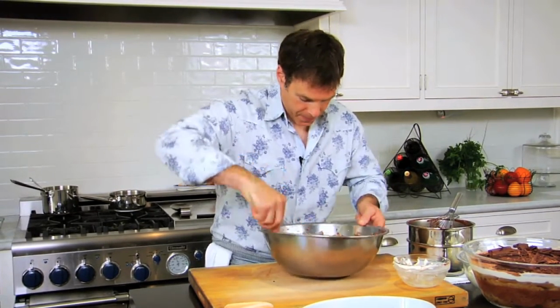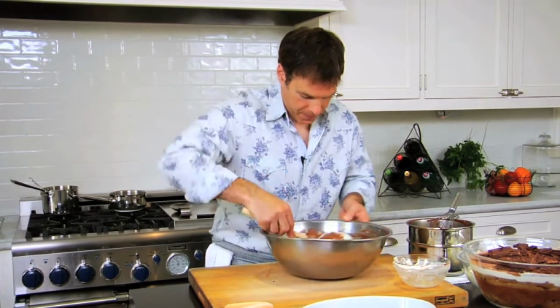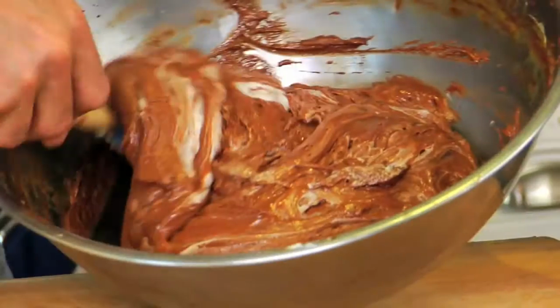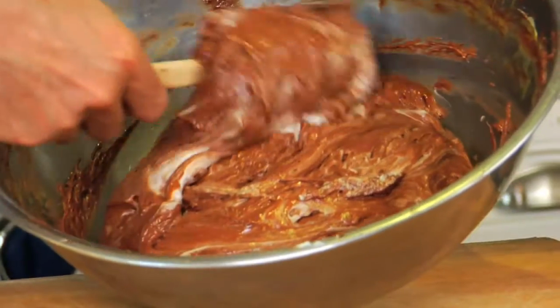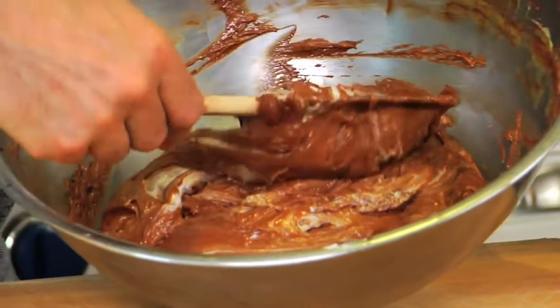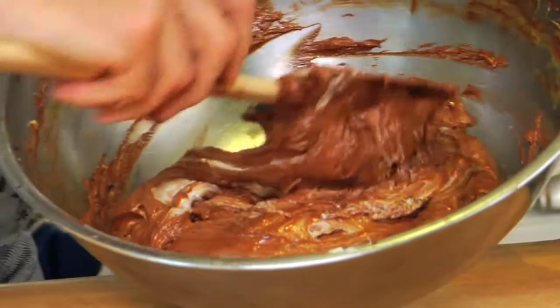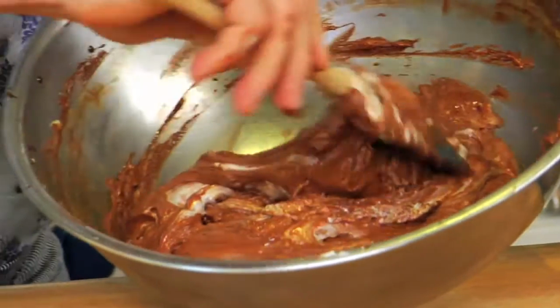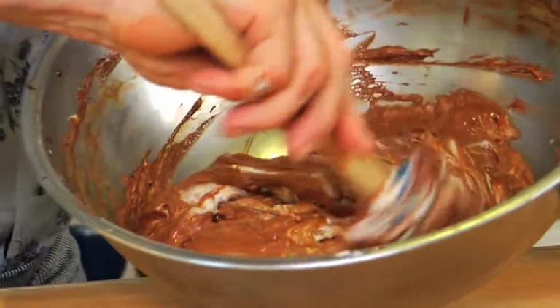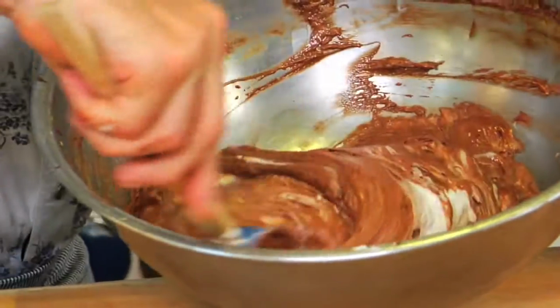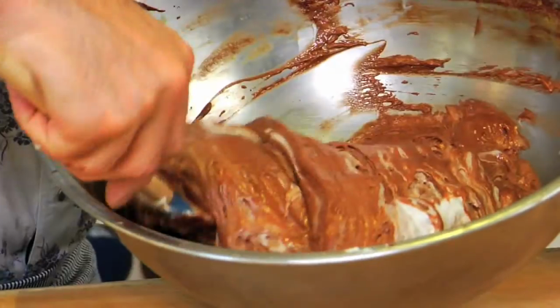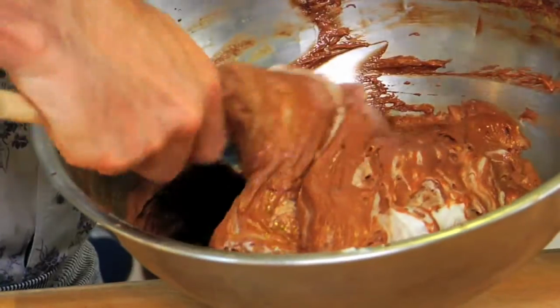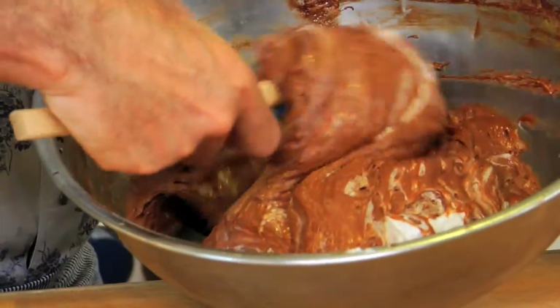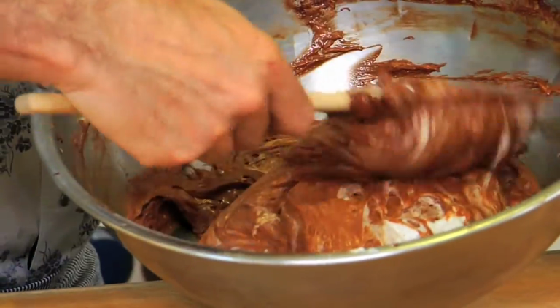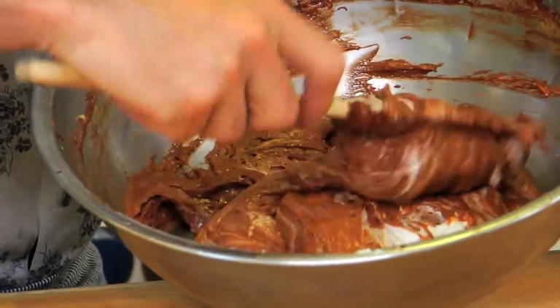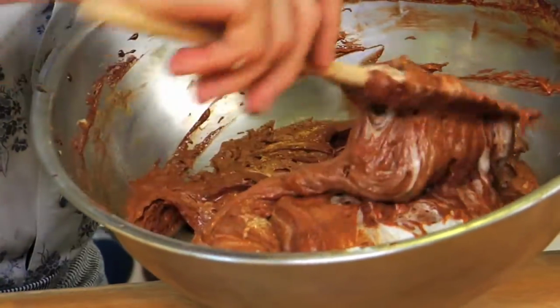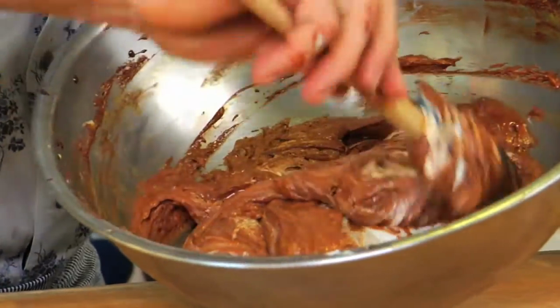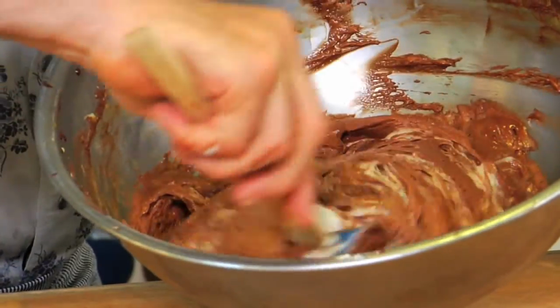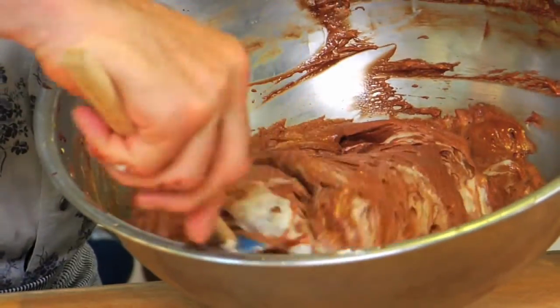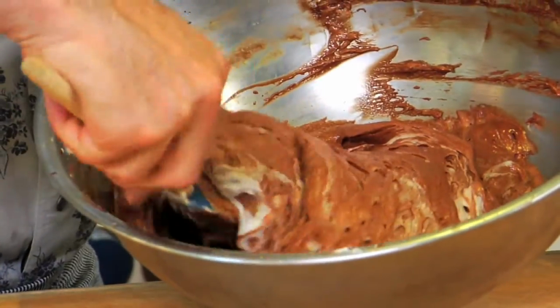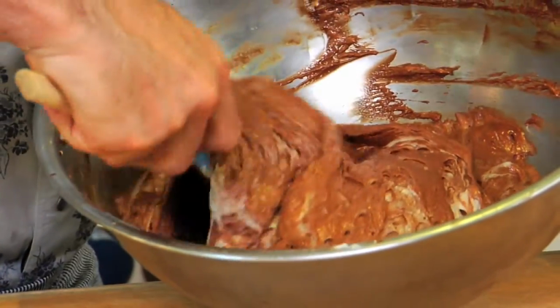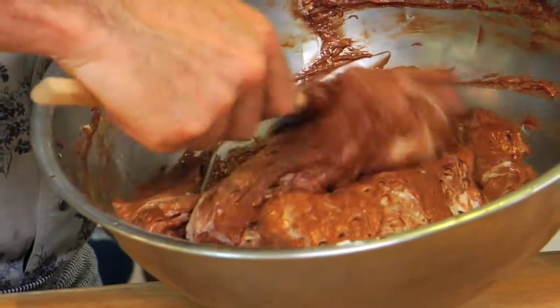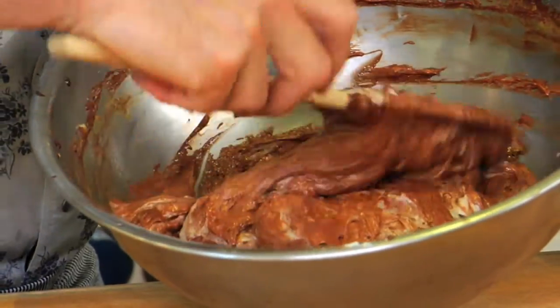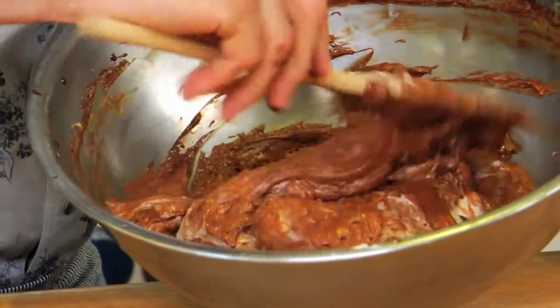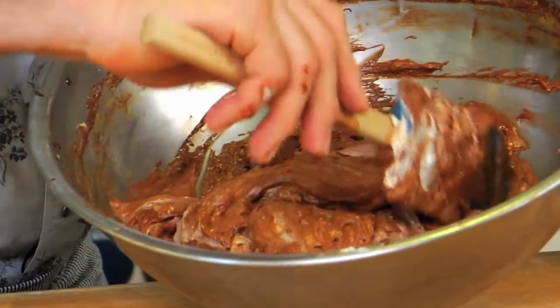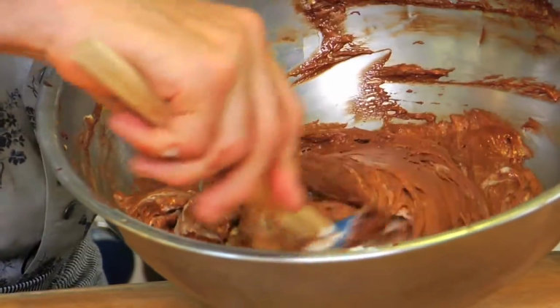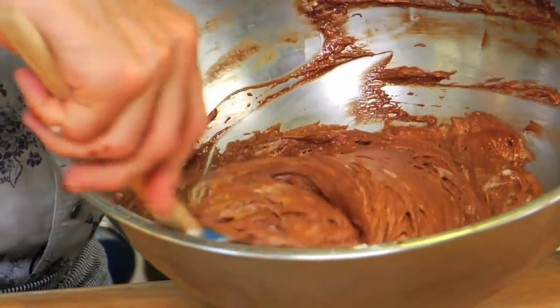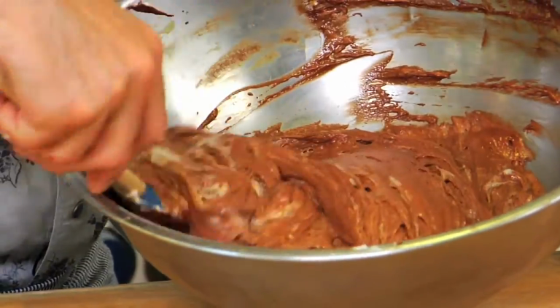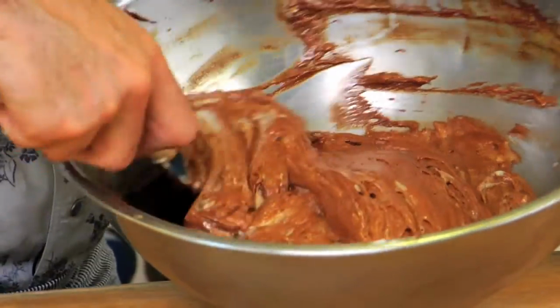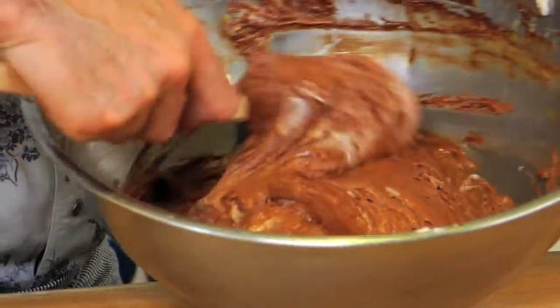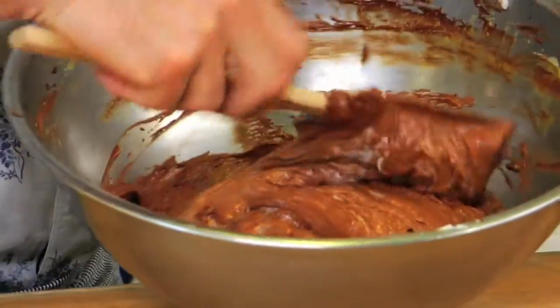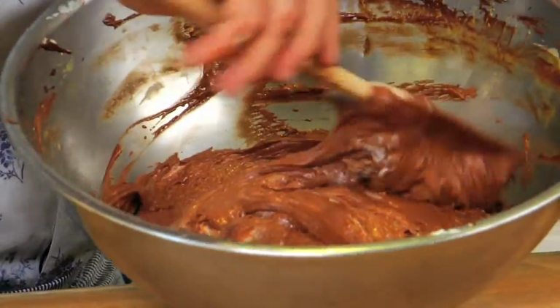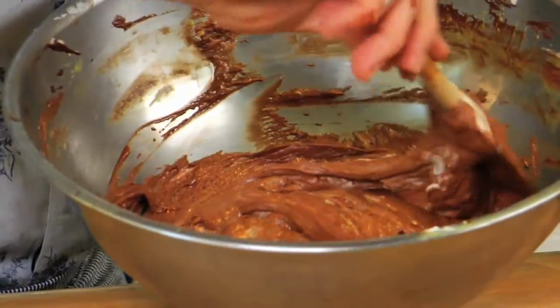This is looking really good. Look how light and fluffy that looks — that's beautiful.